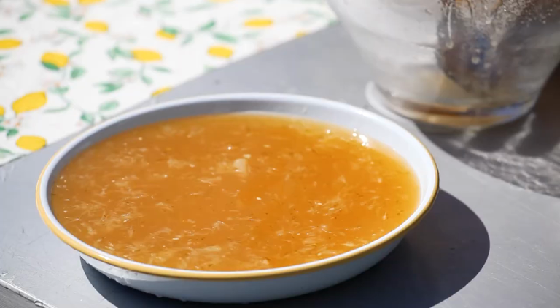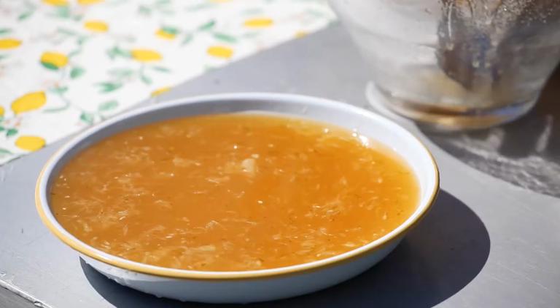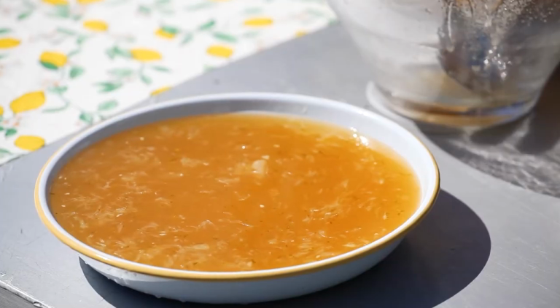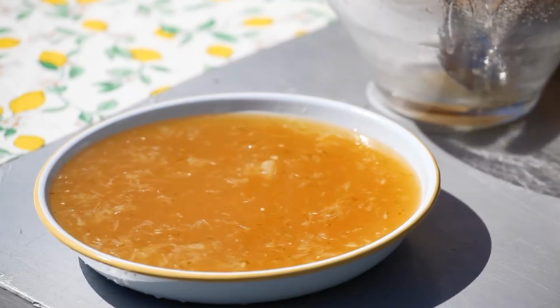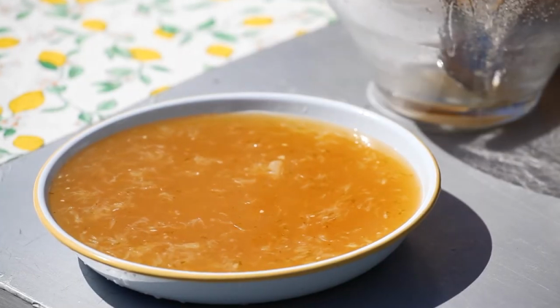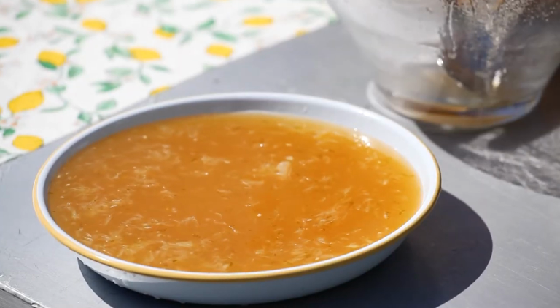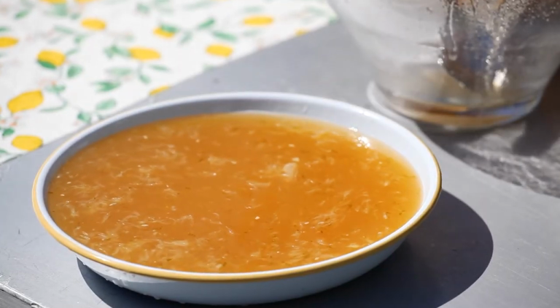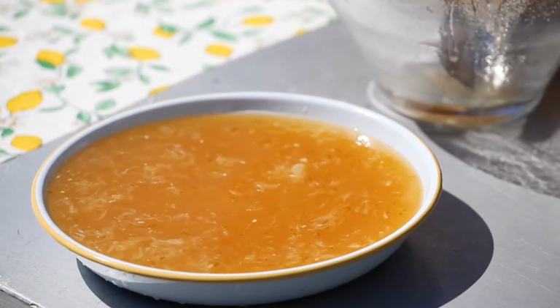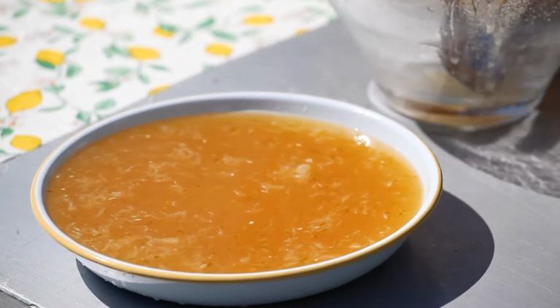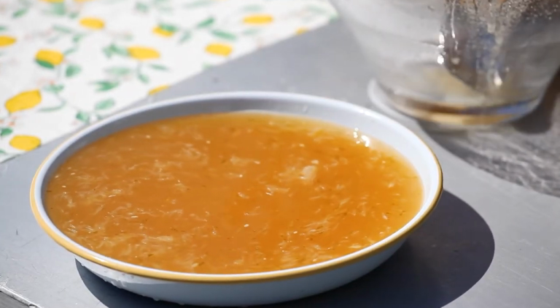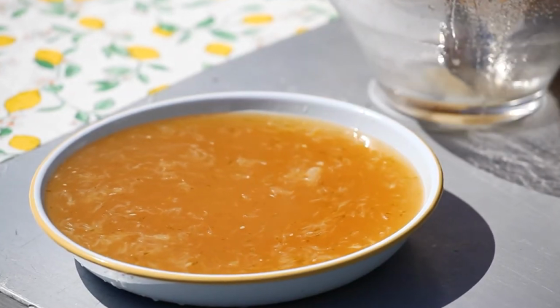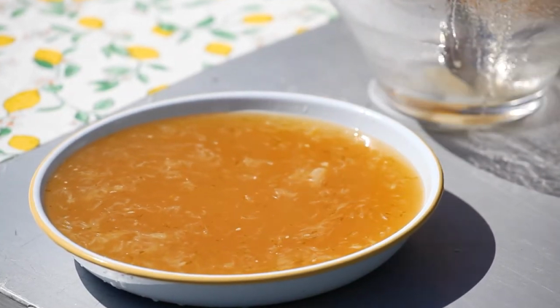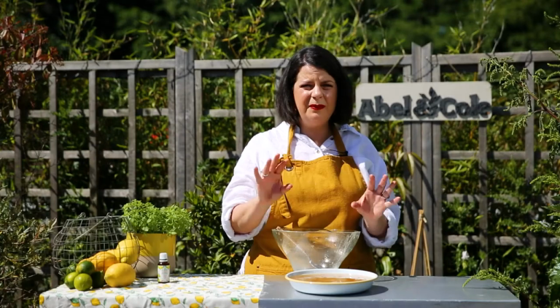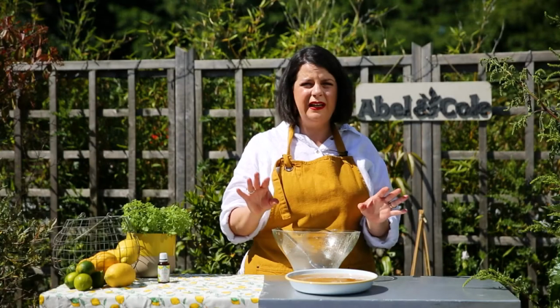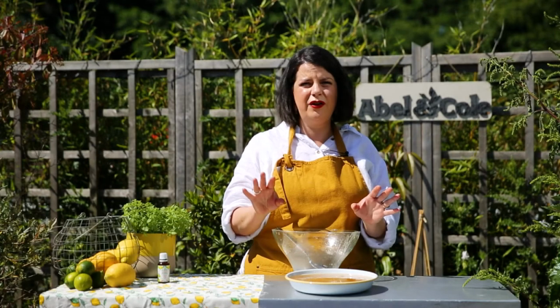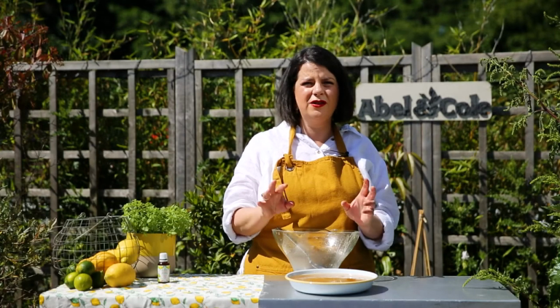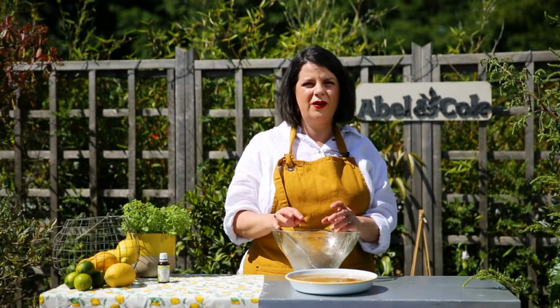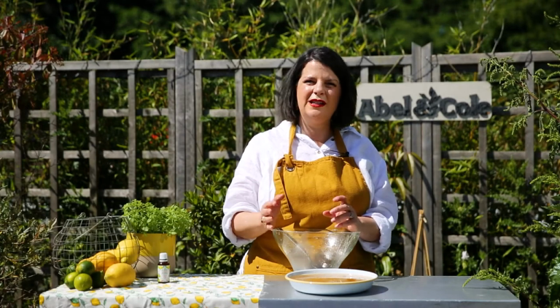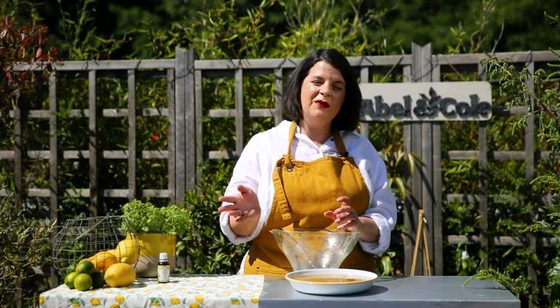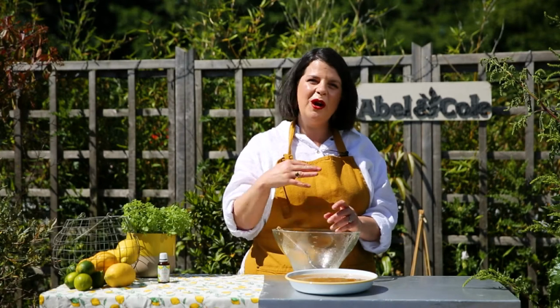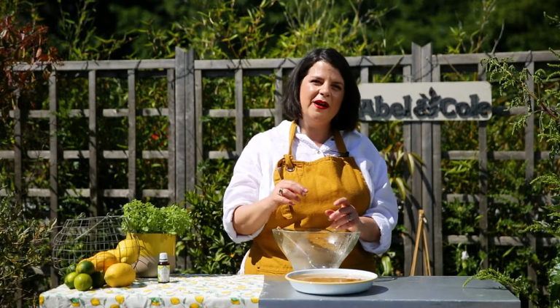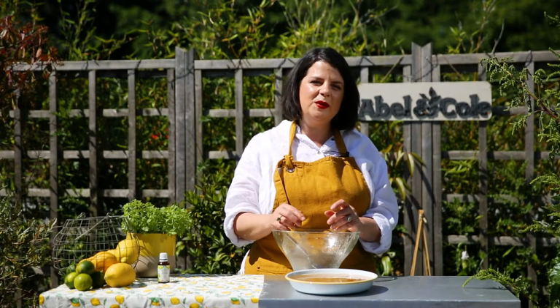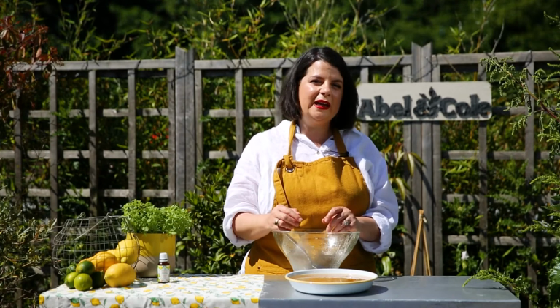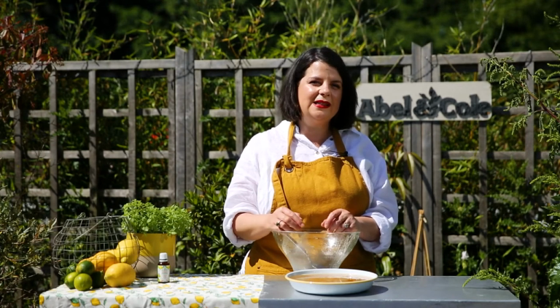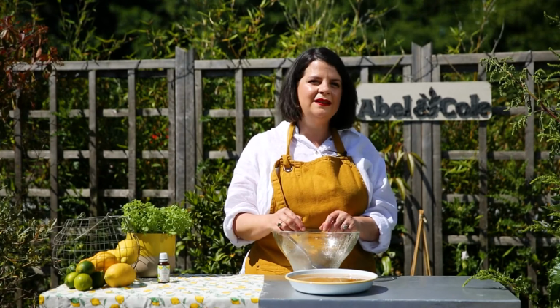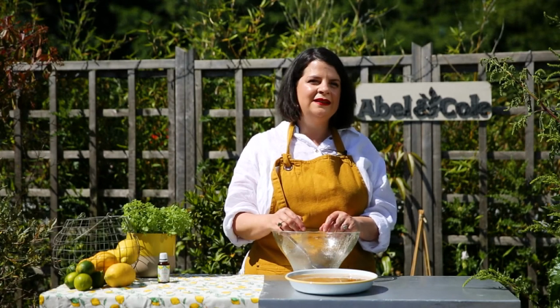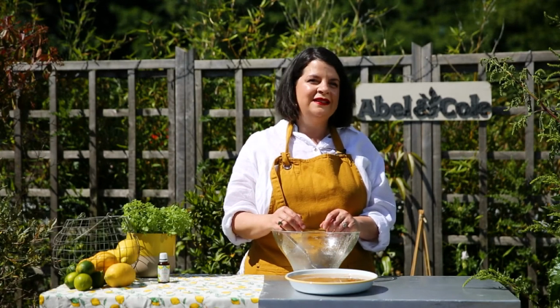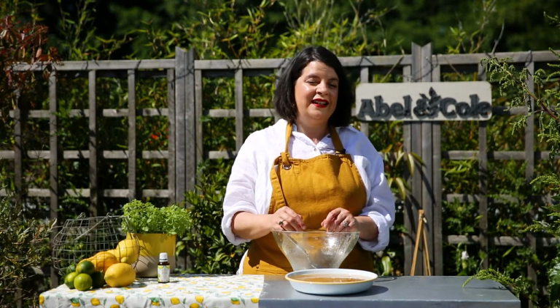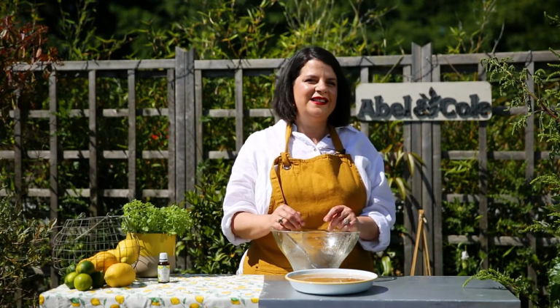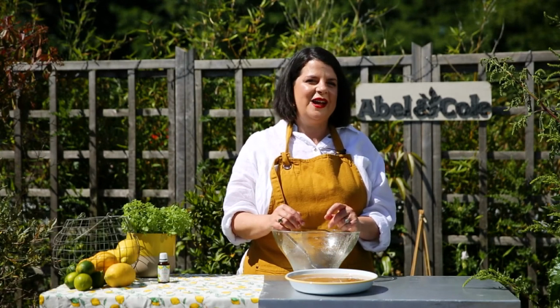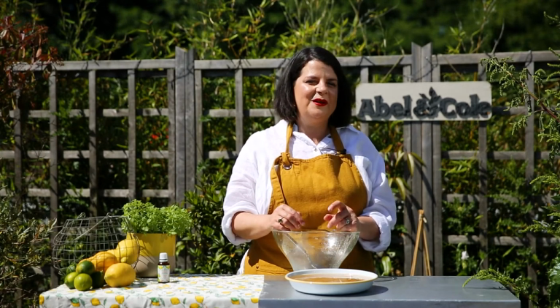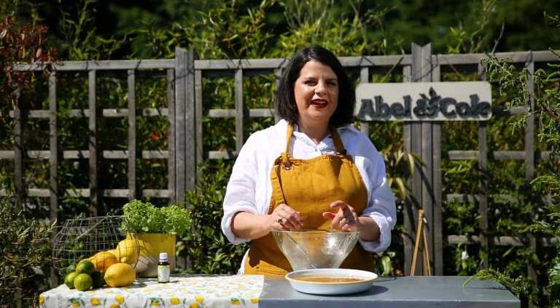We're going to pop that into the freezer overnight until it's completely frozen solid and then we'll come back to it a bit later and see how we're looking.